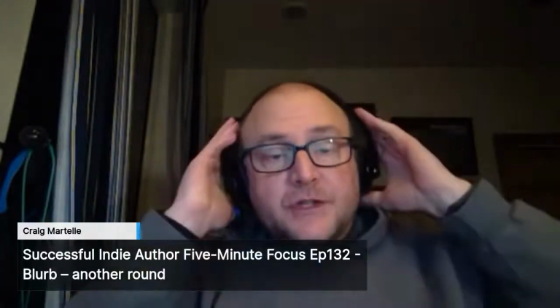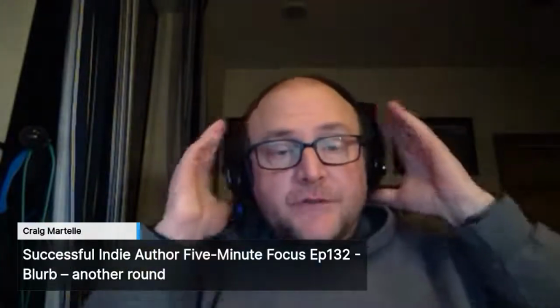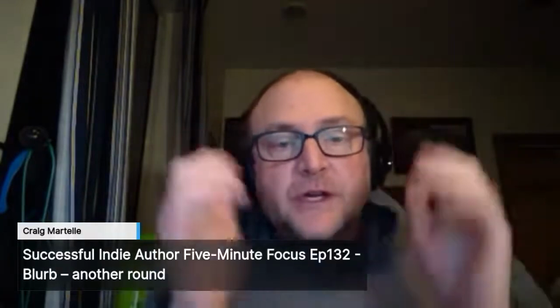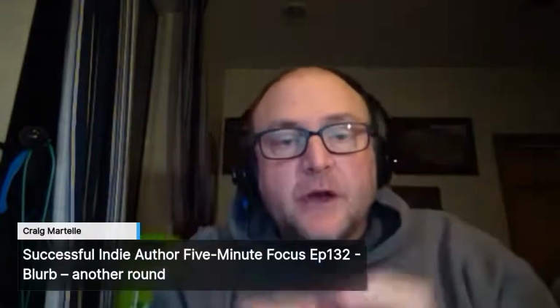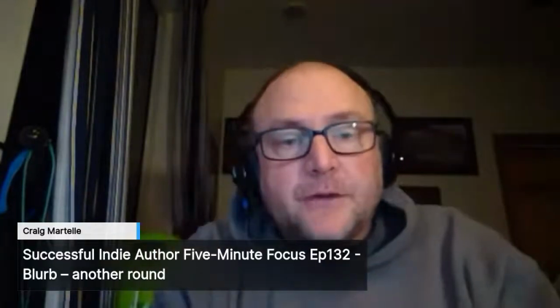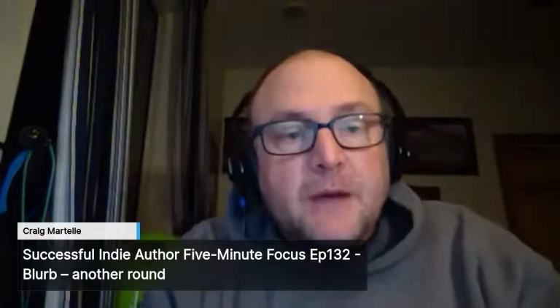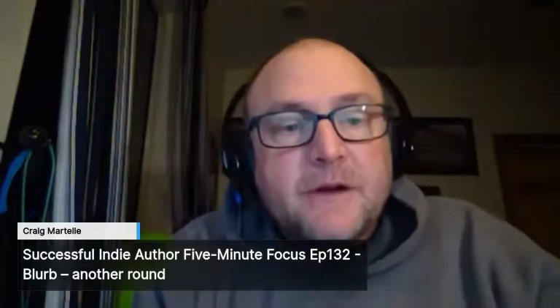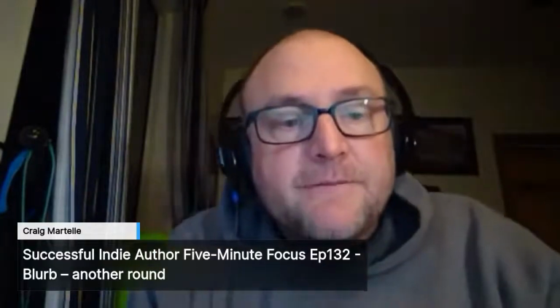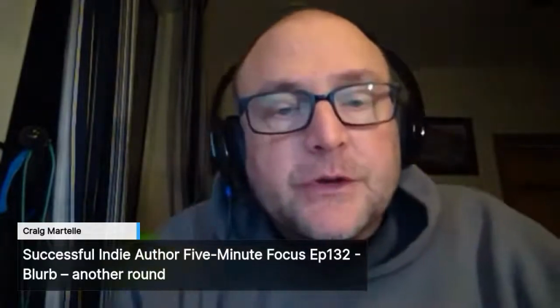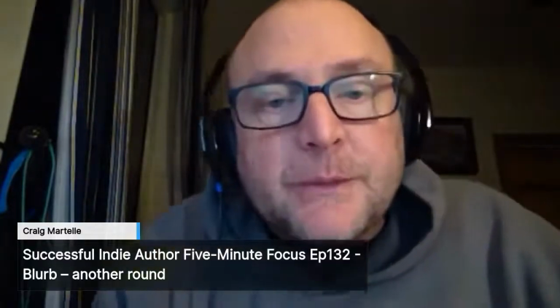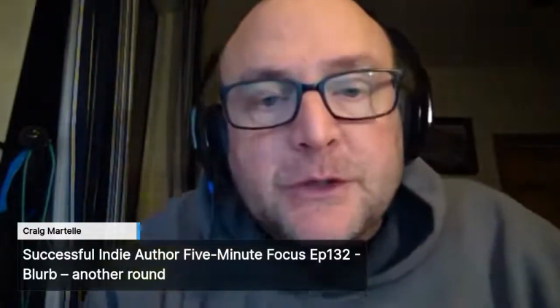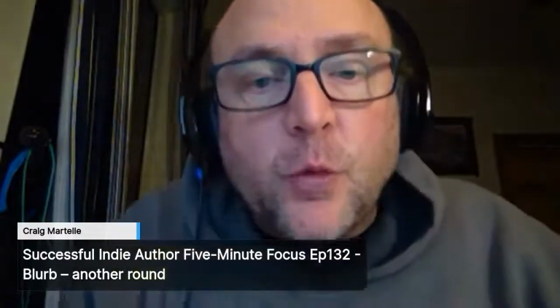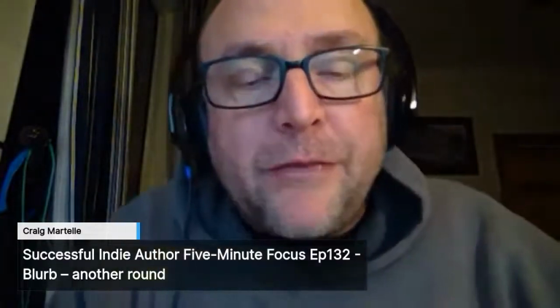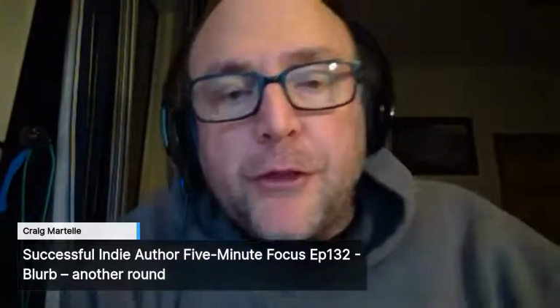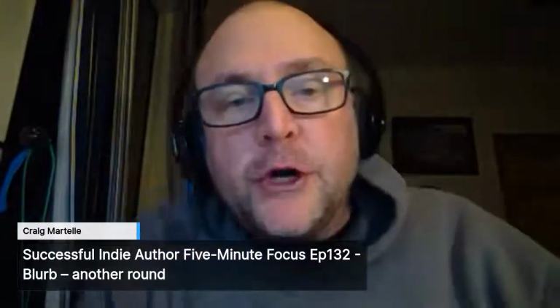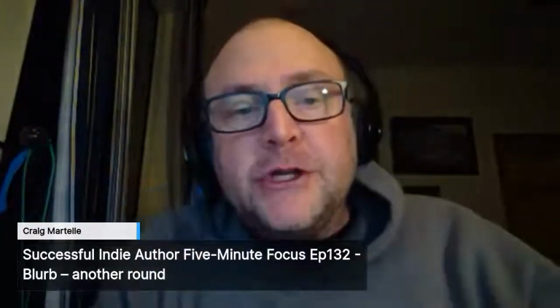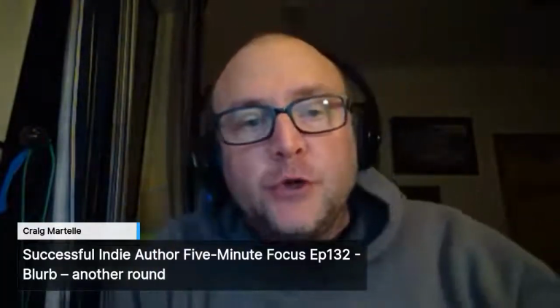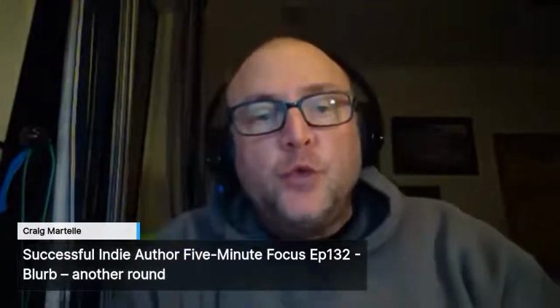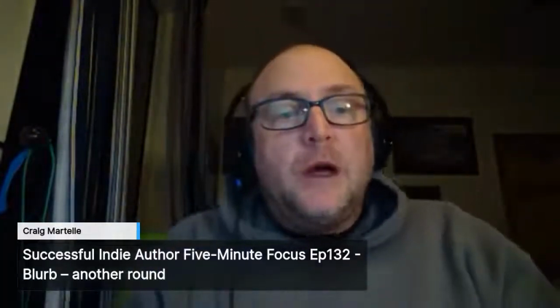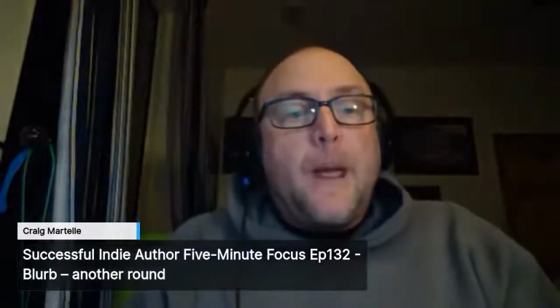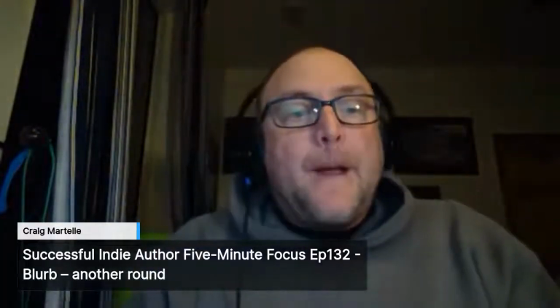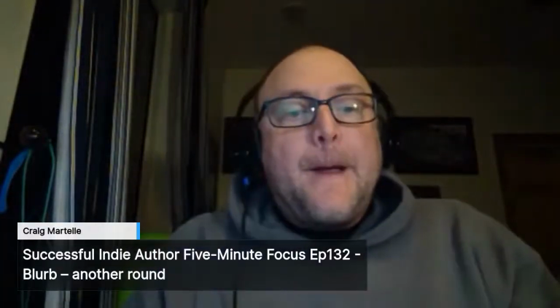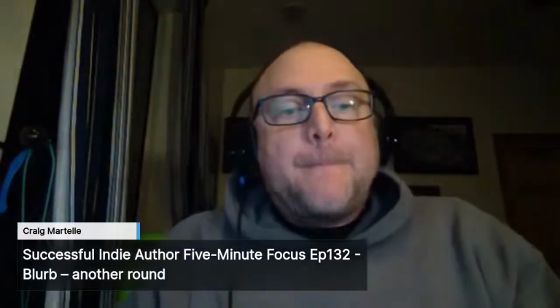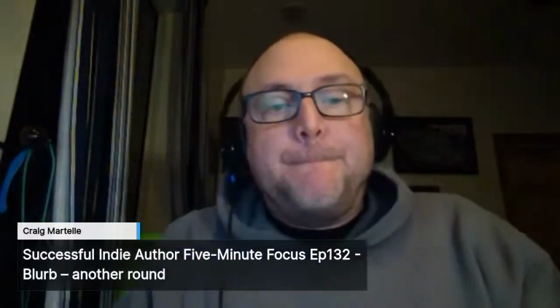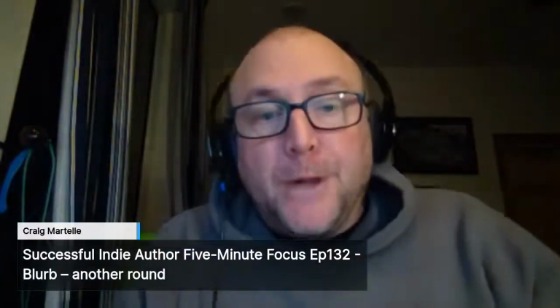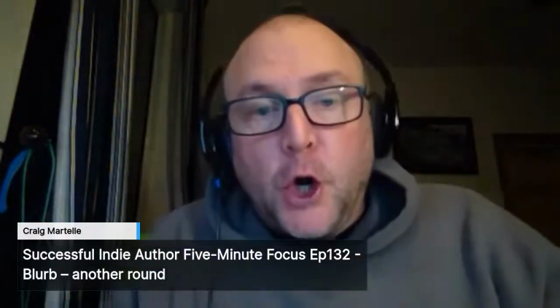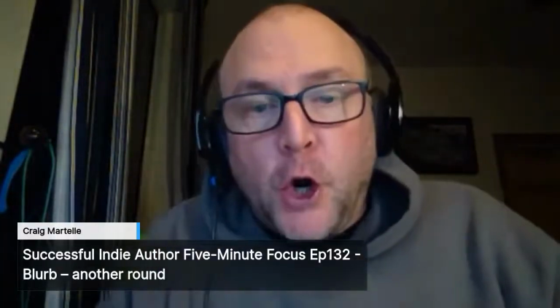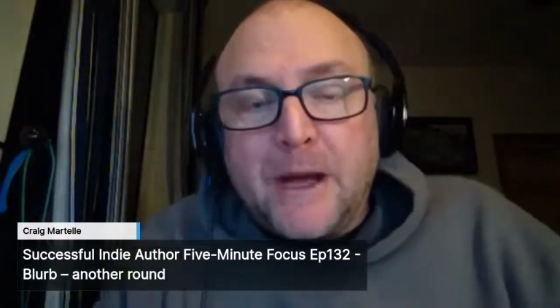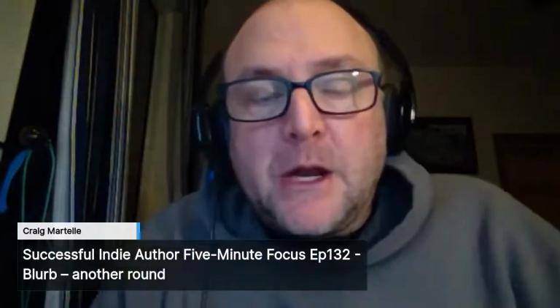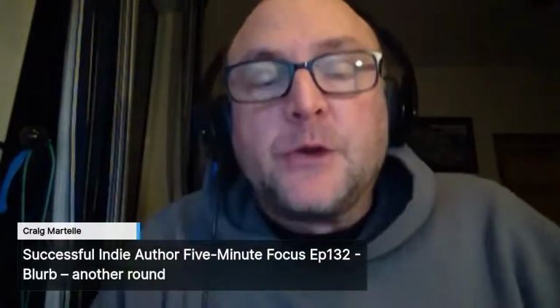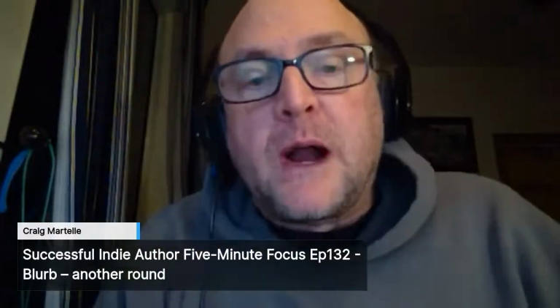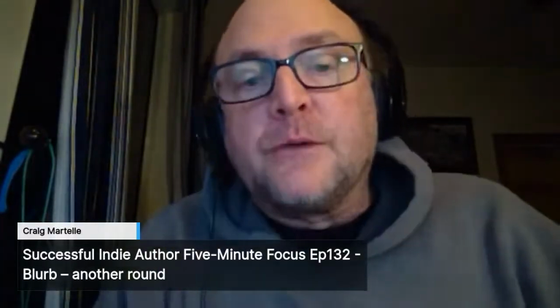Successful Indie Author, Five Minute Focus, episode 132: Blurb, Another Round.